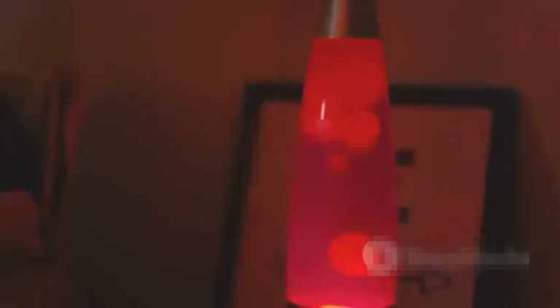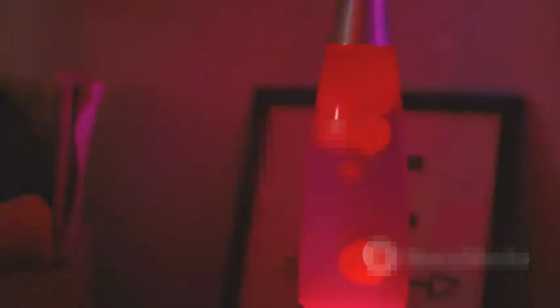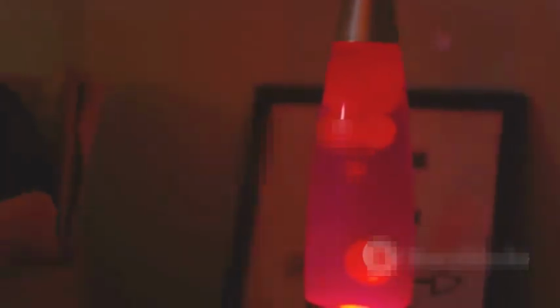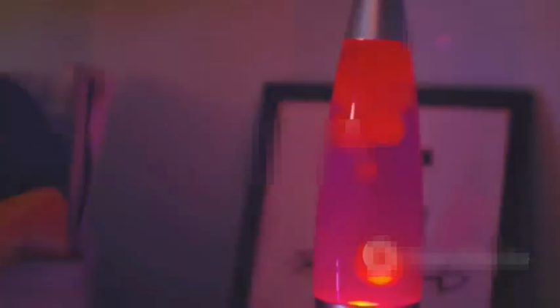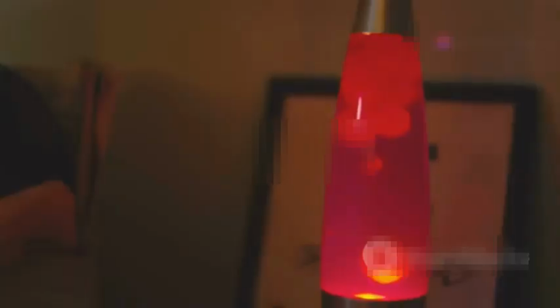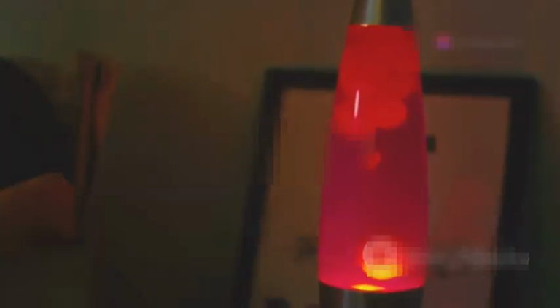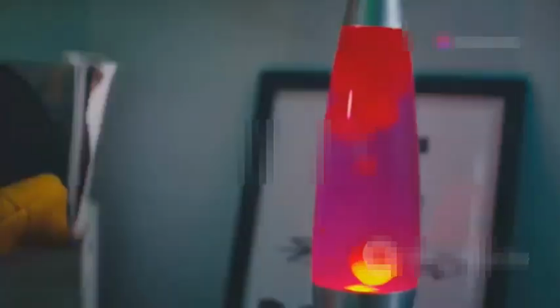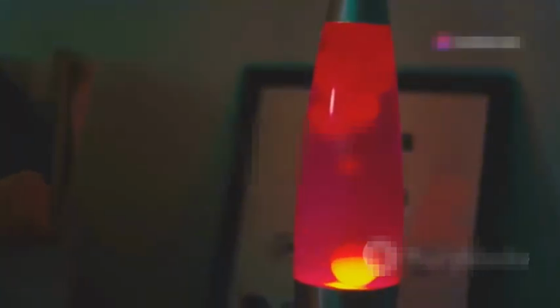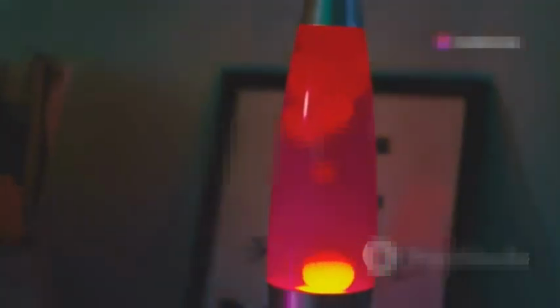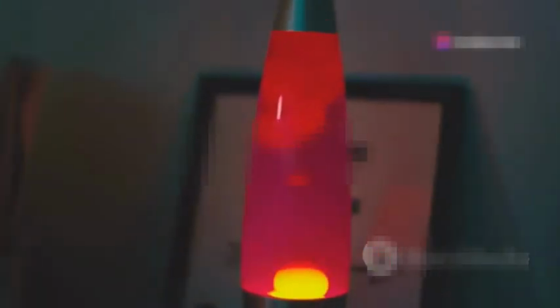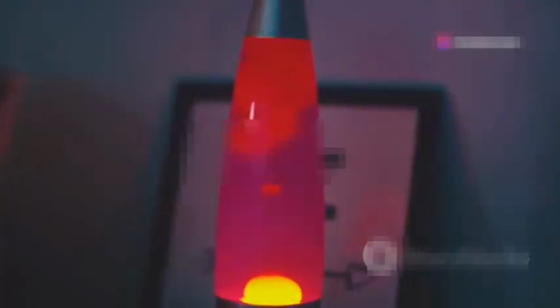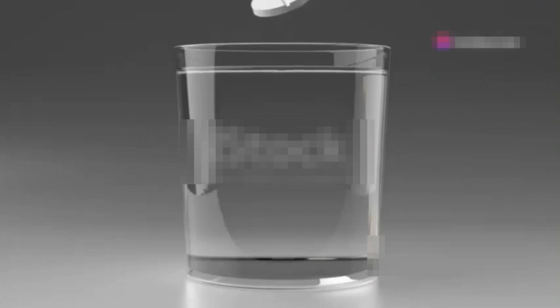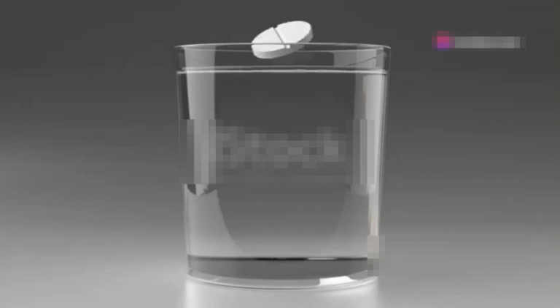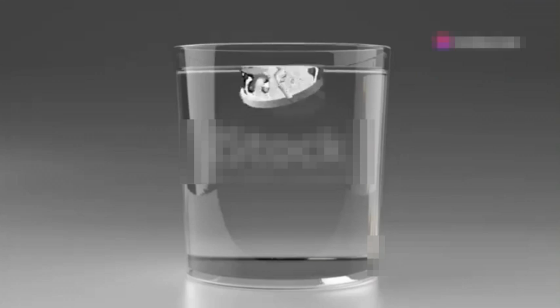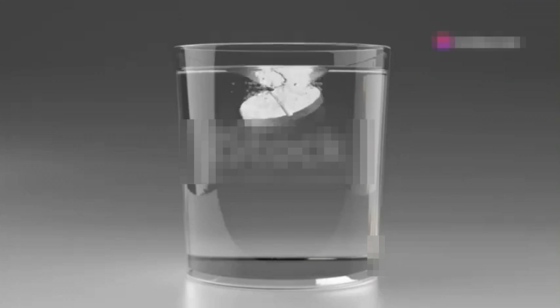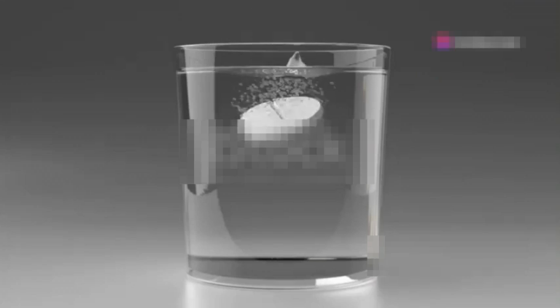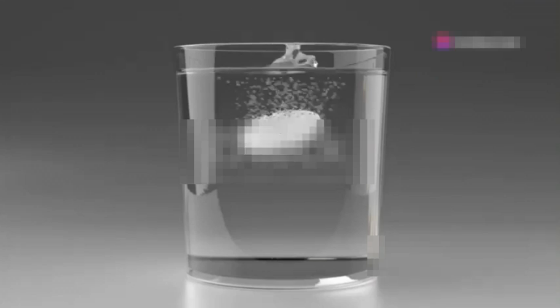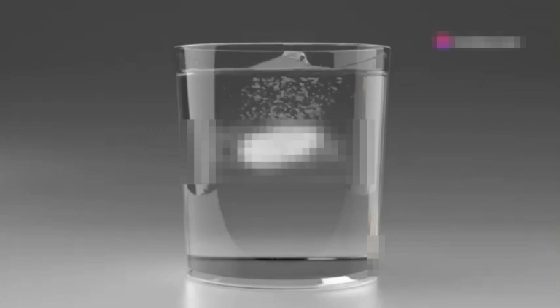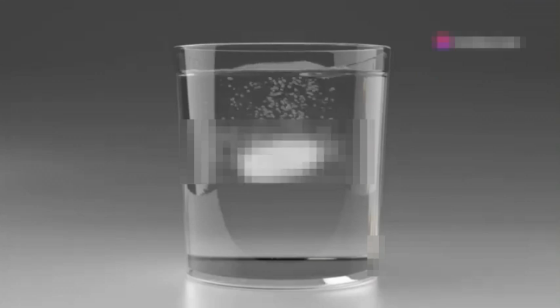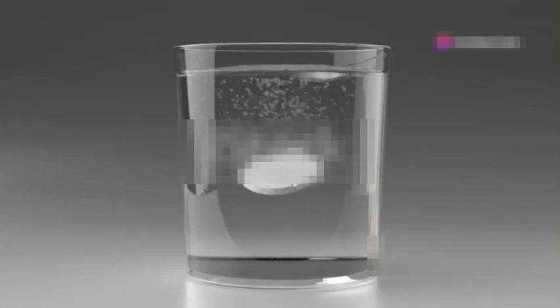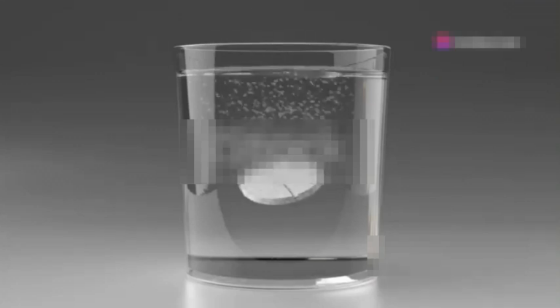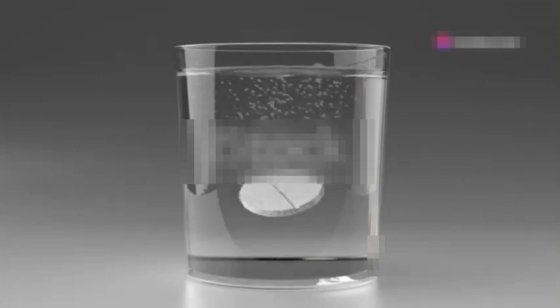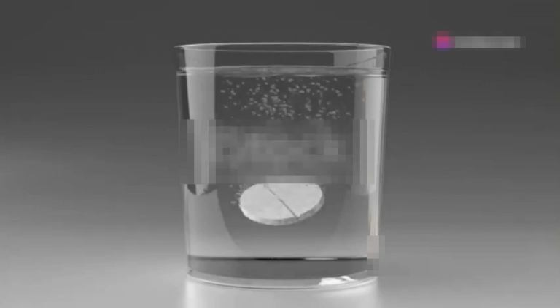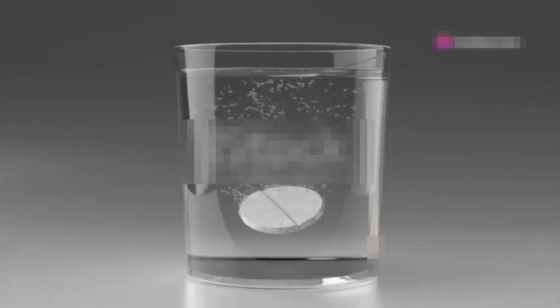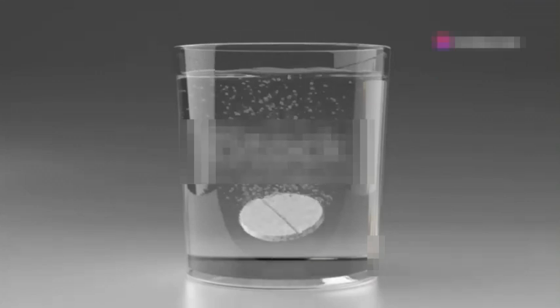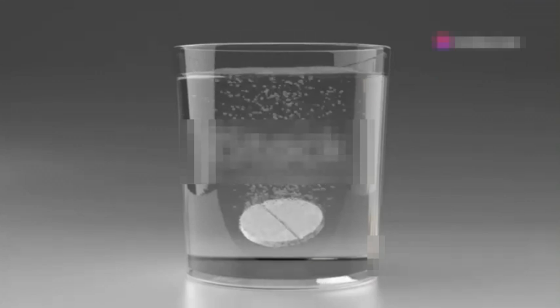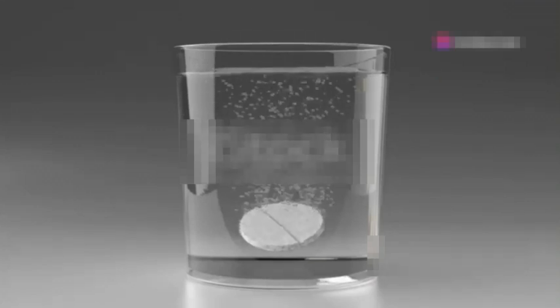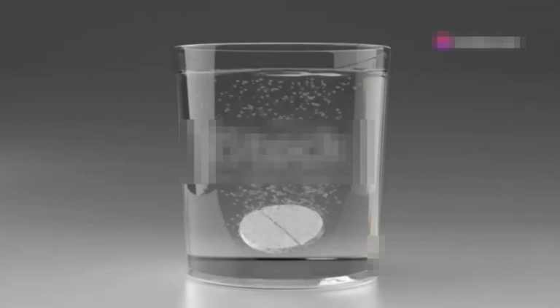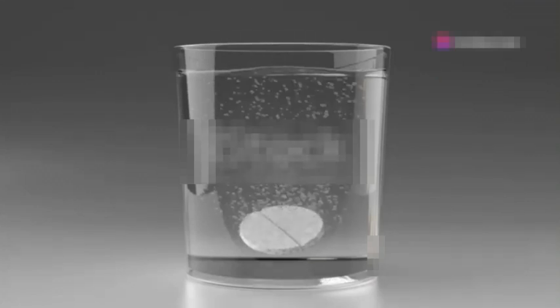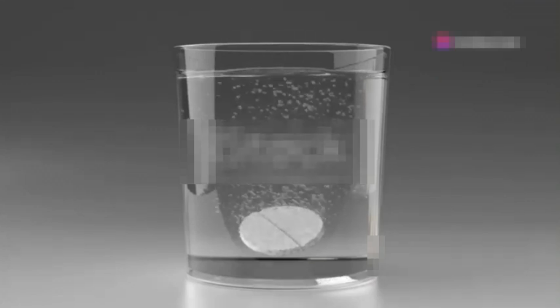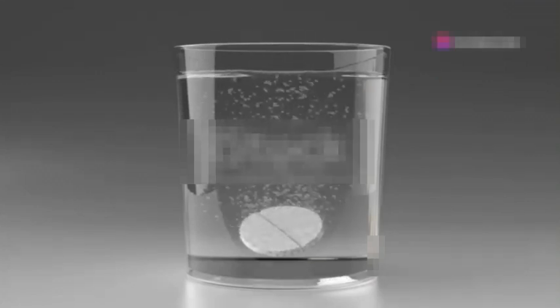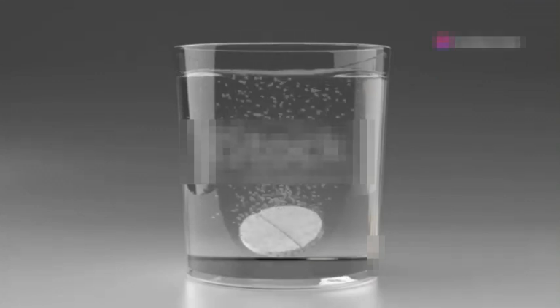How about making a homemade lava lamp? Fill a bottle with water, vegetable oil, food colouring and a fizzy tablet like Alka-Seltzer.